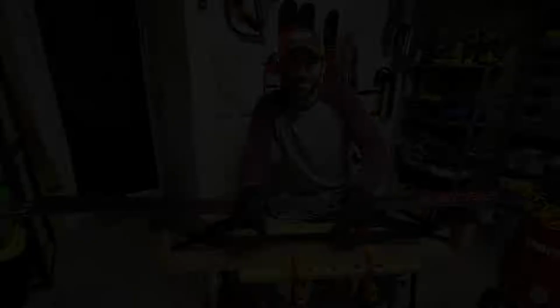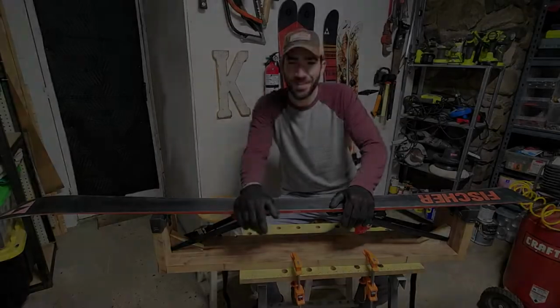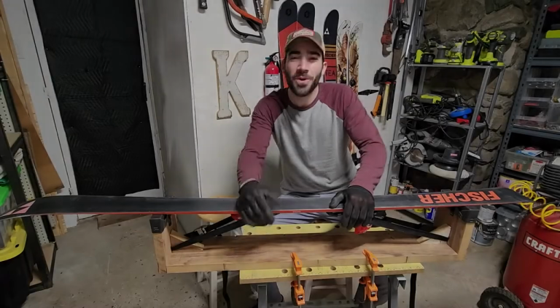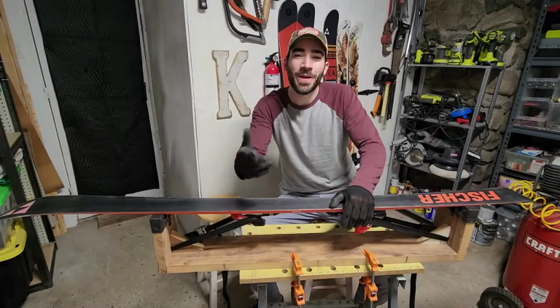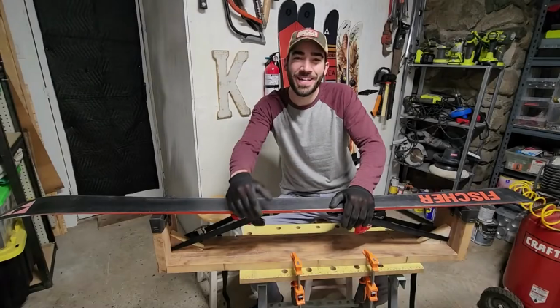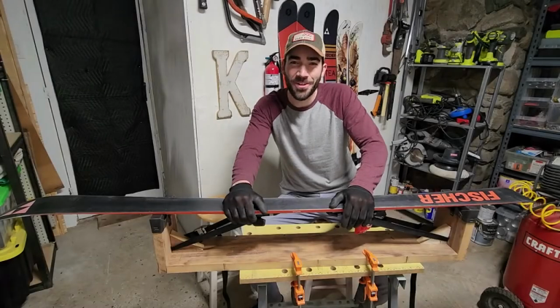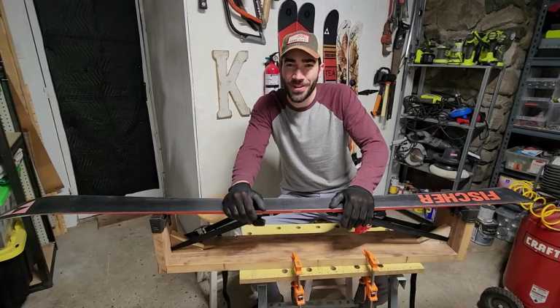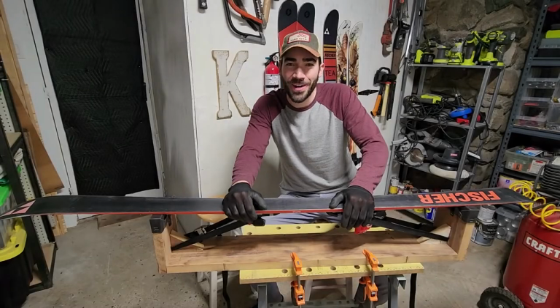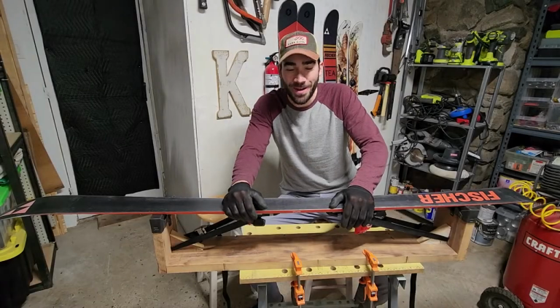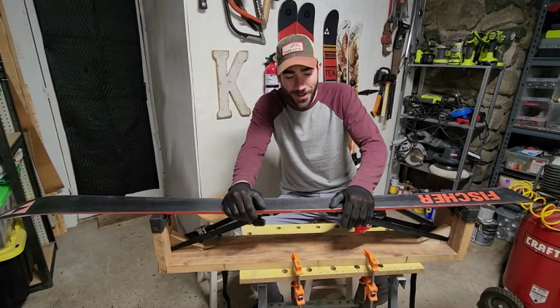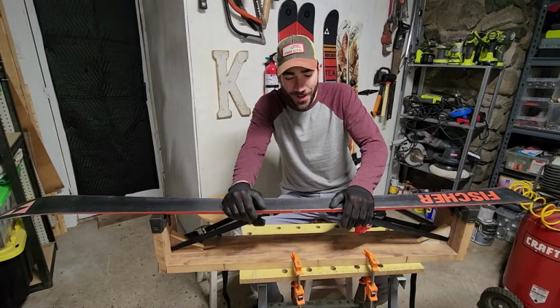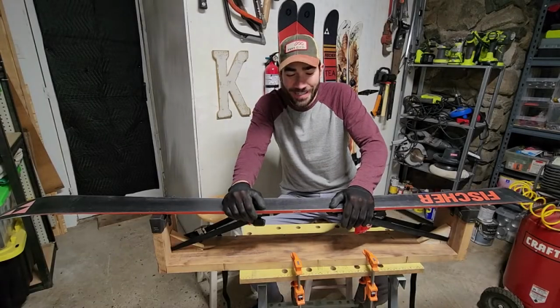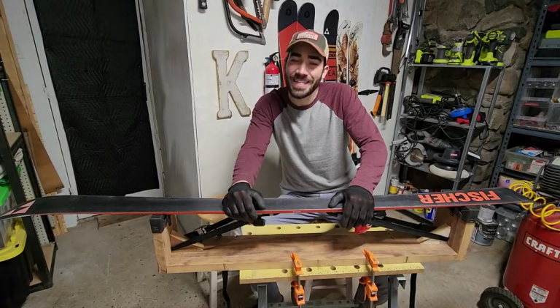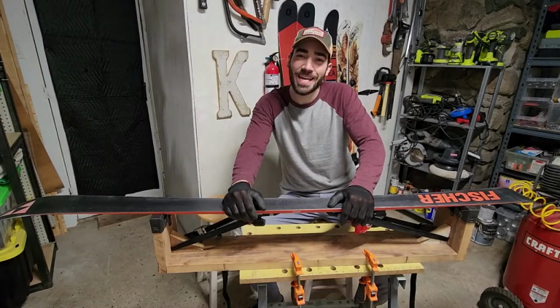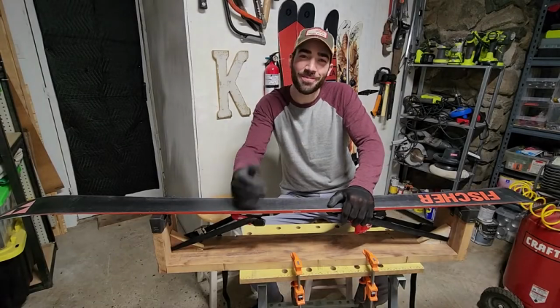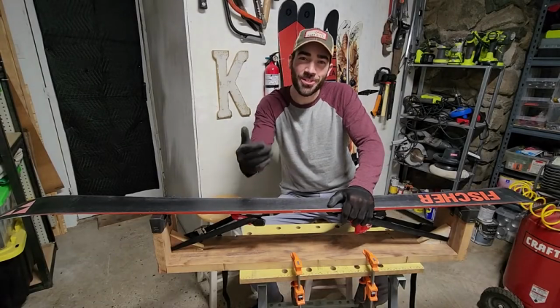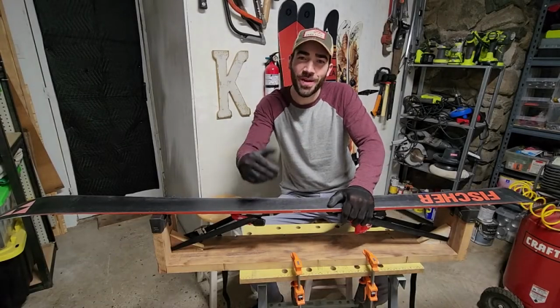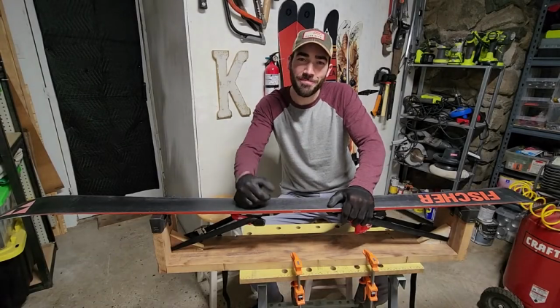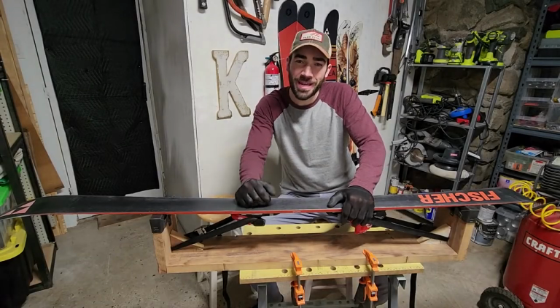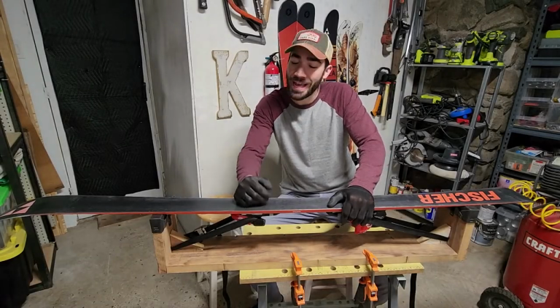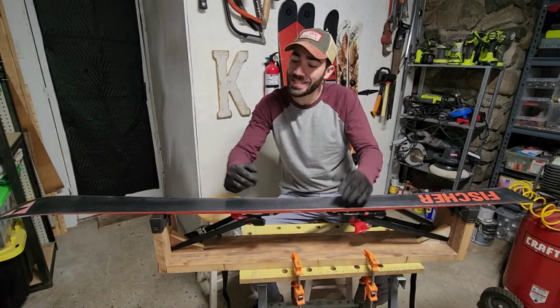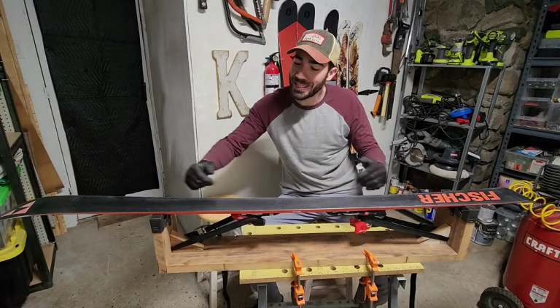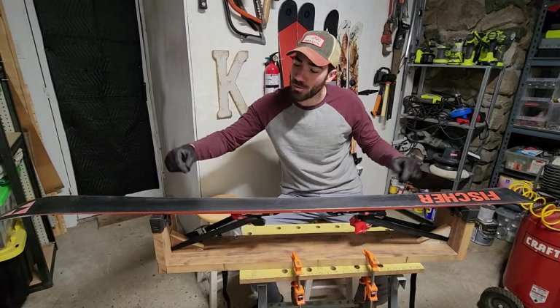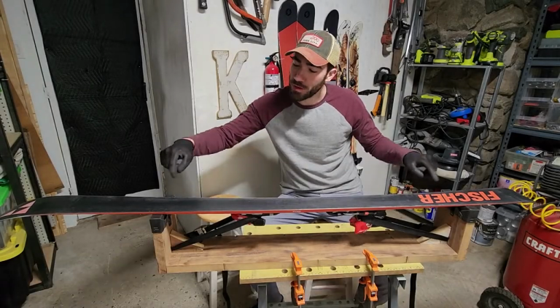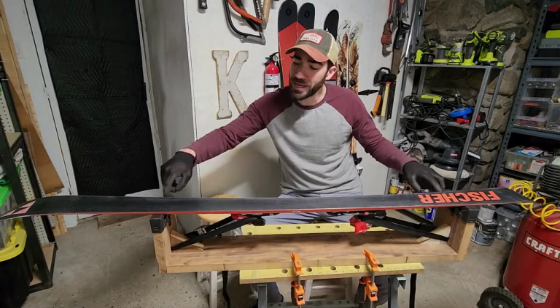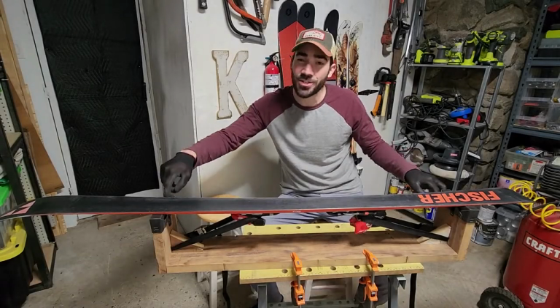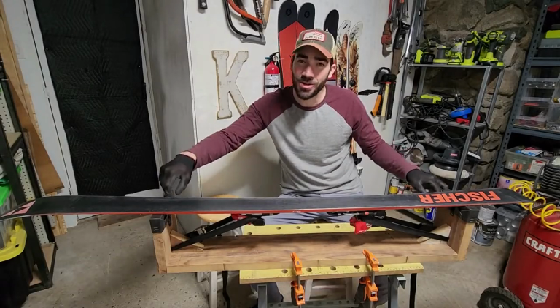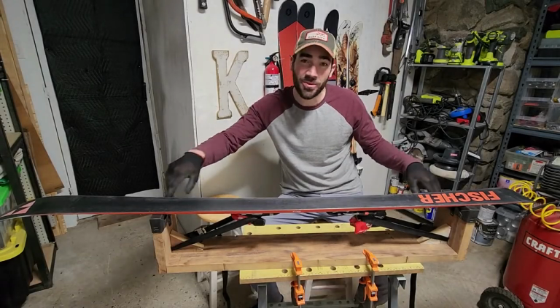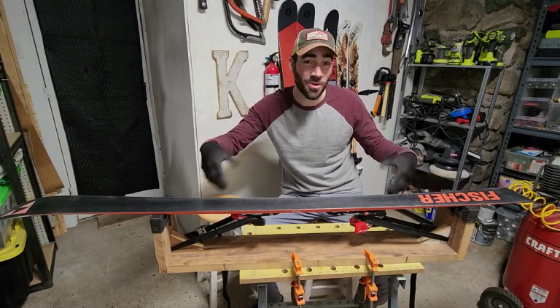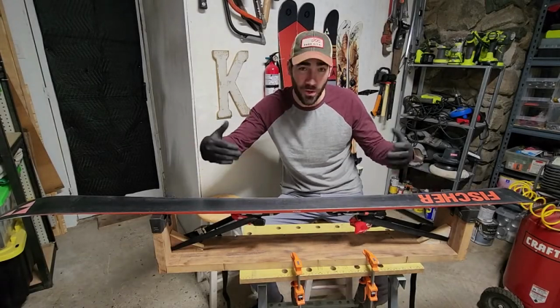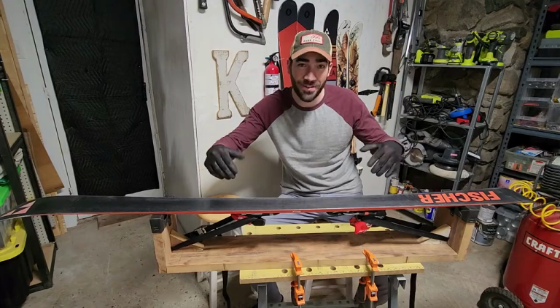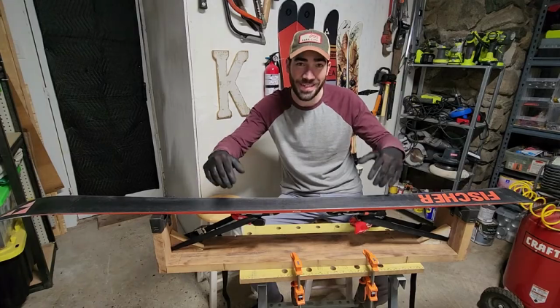Welcome back to Every Other Carl. I'm Carl and today I'm going to show you how to make a ski workbench or work vise.